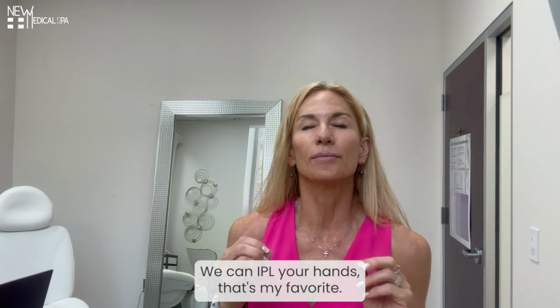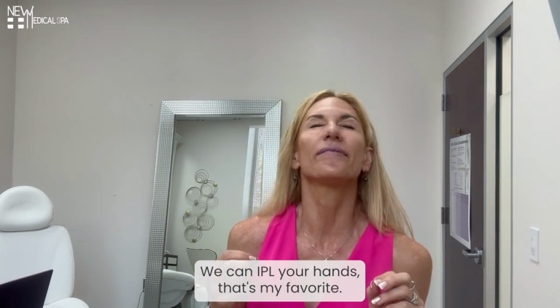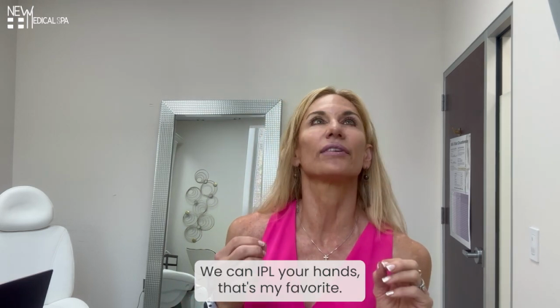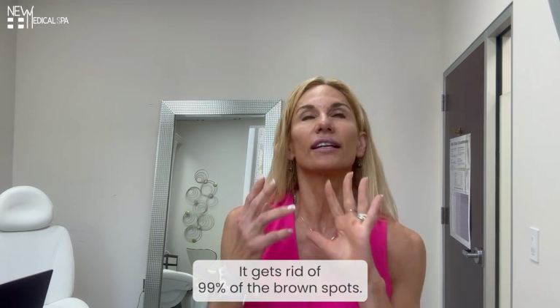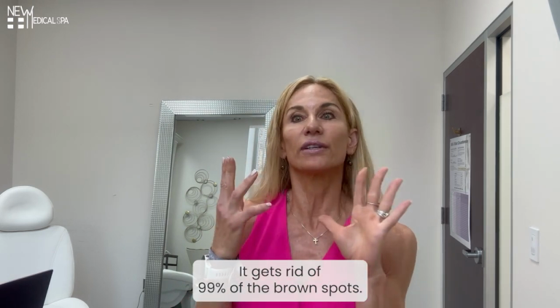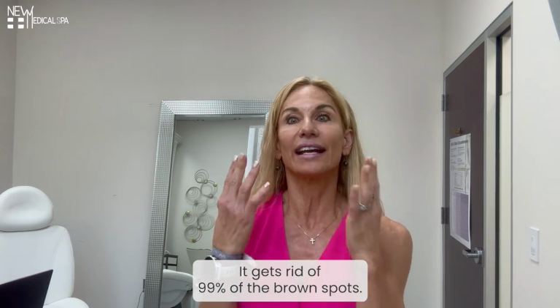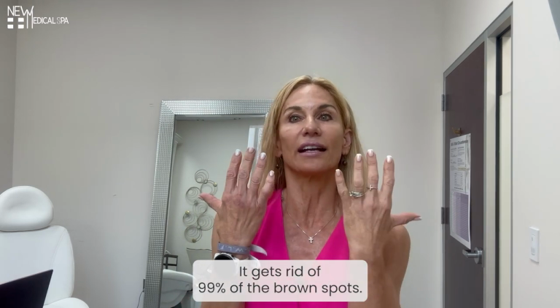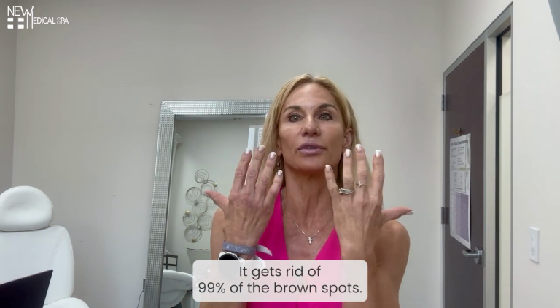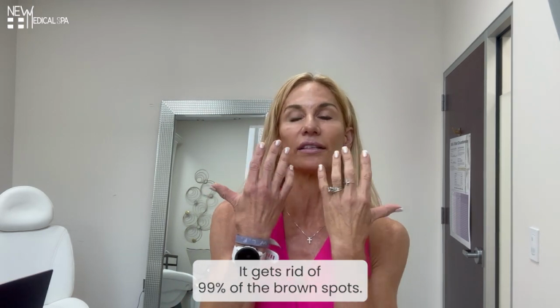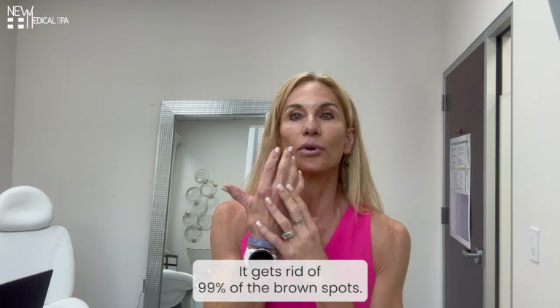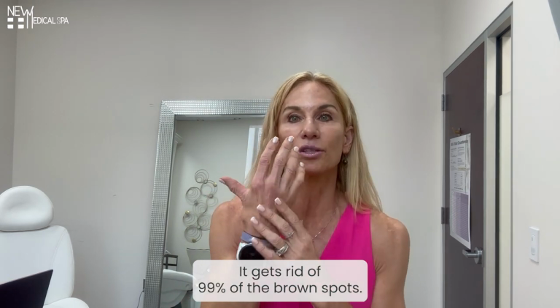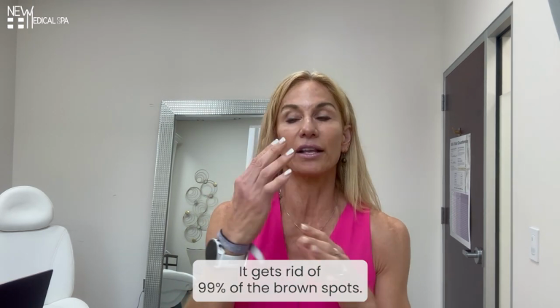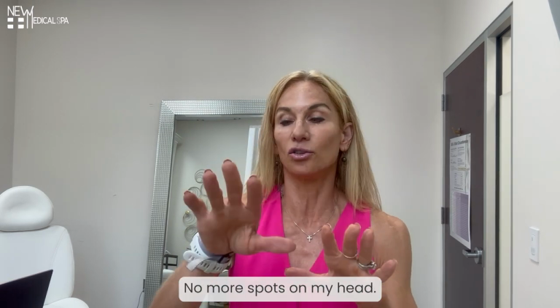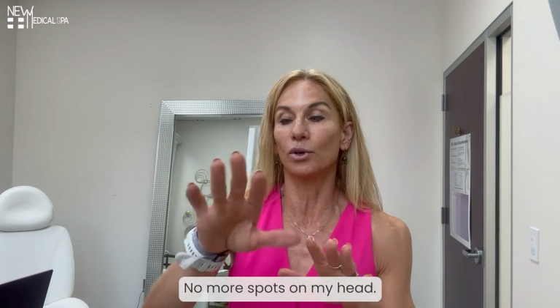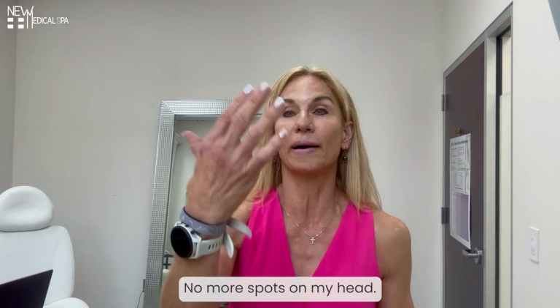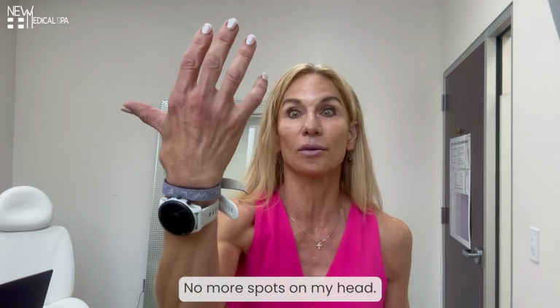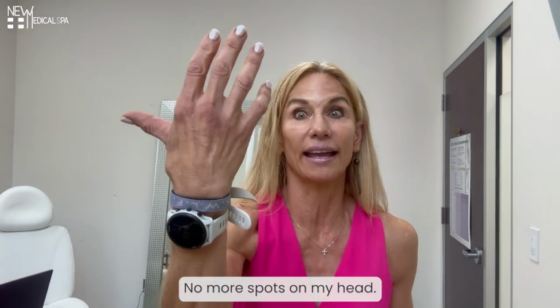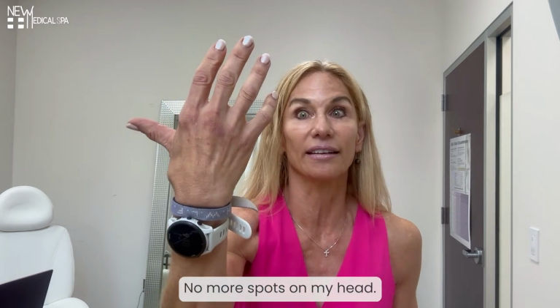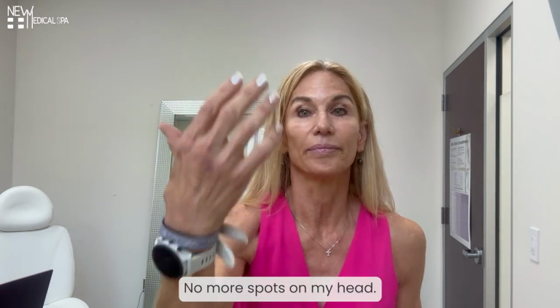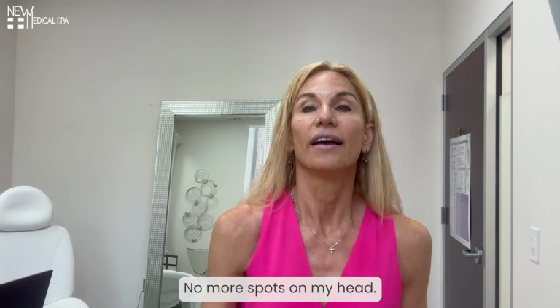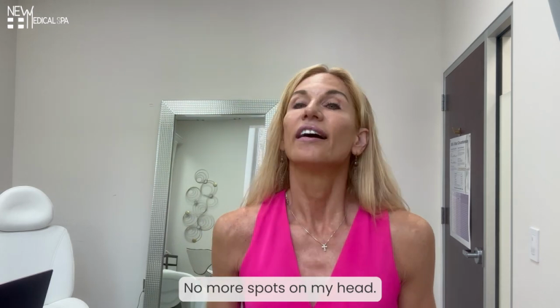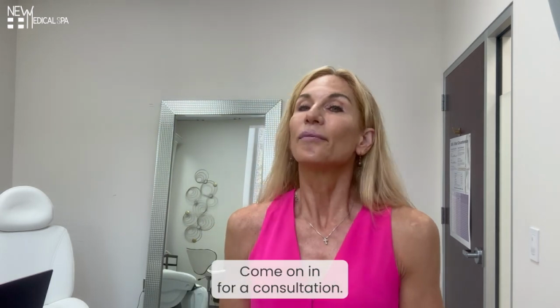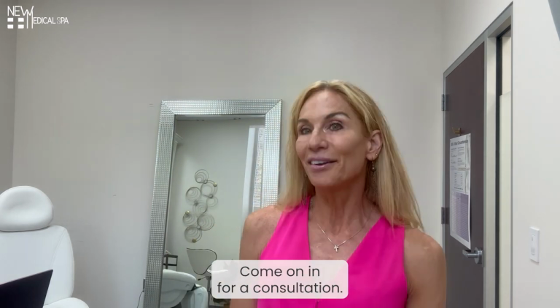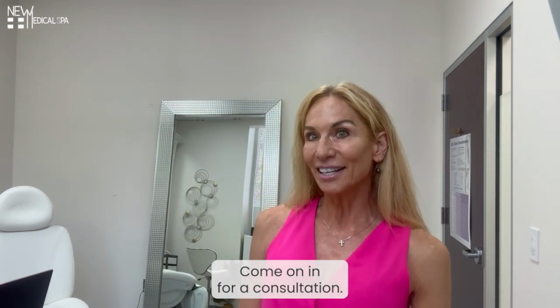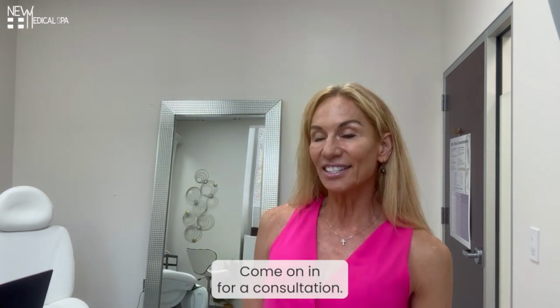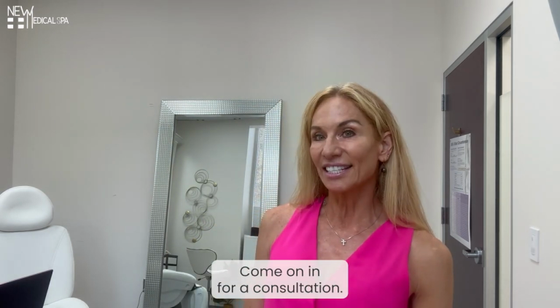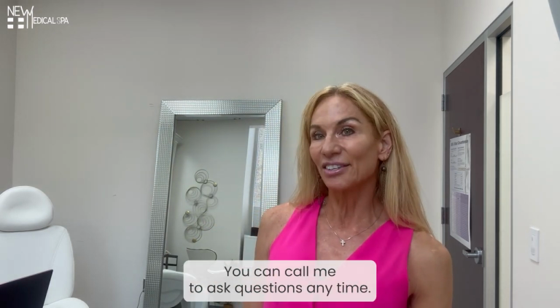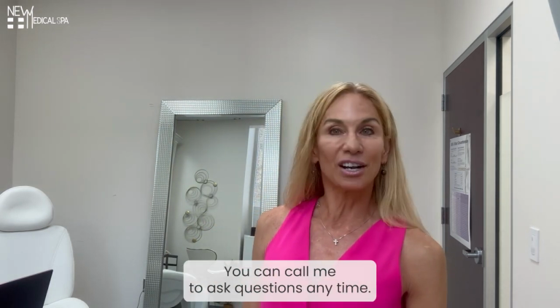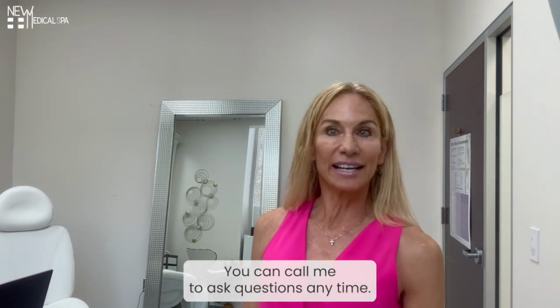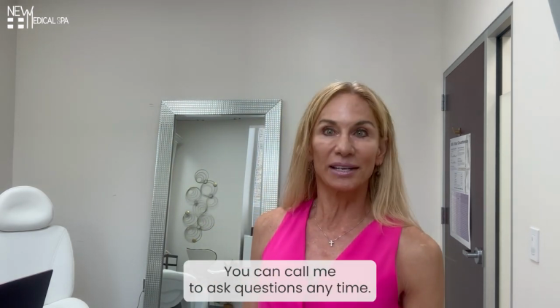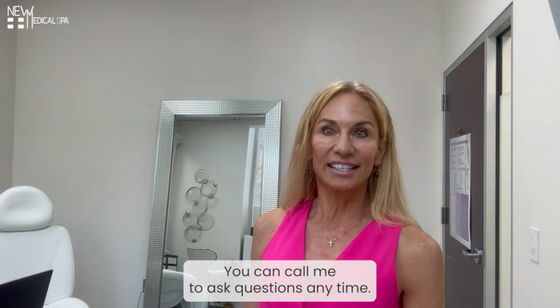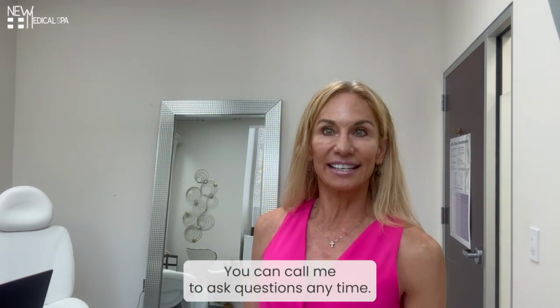That's my favorite — it gets rid of 99% of the brown spots. No more spots on my hand. Come on in for a consultation. You can call me and ask questions anytime.